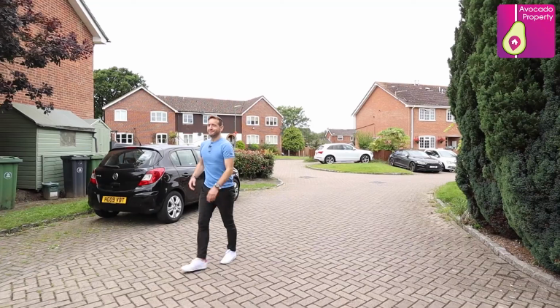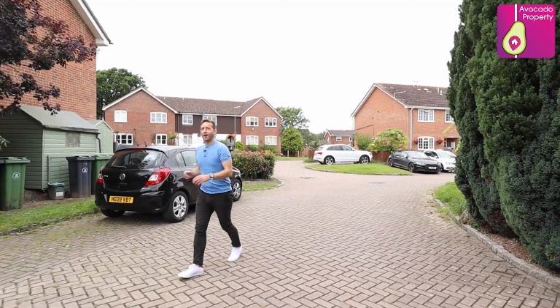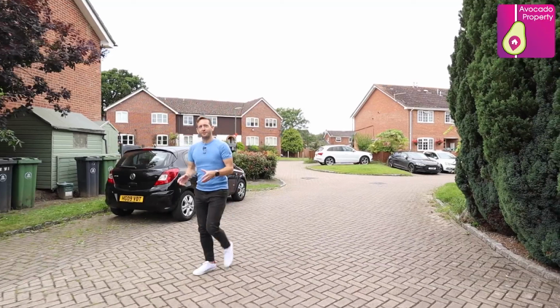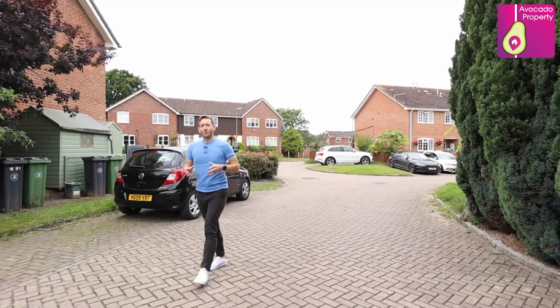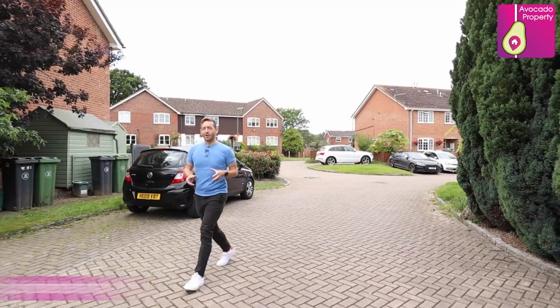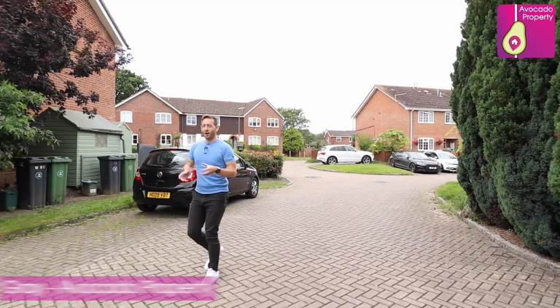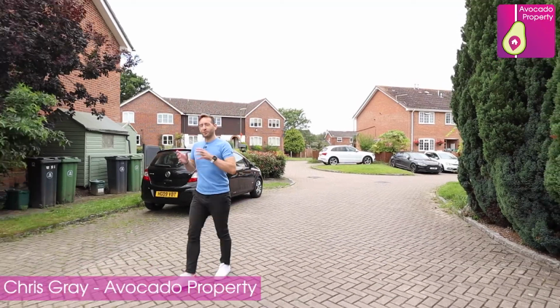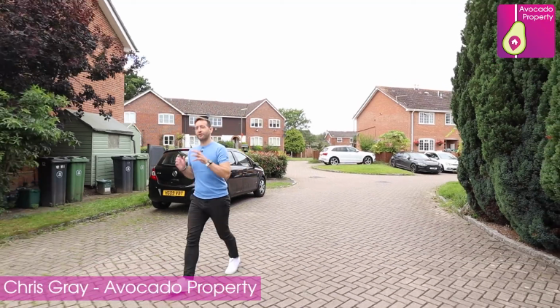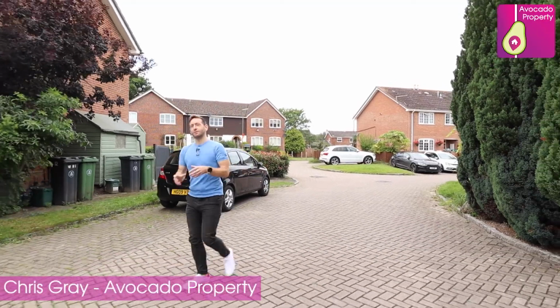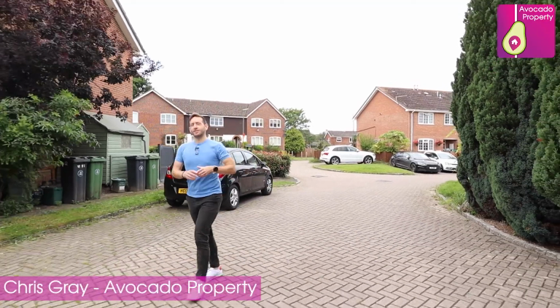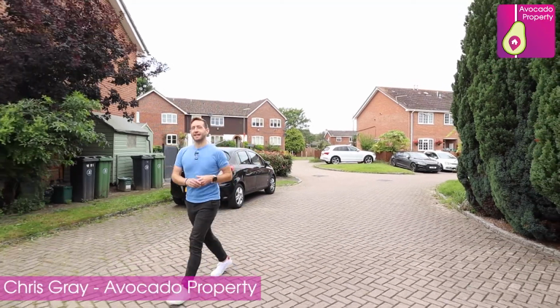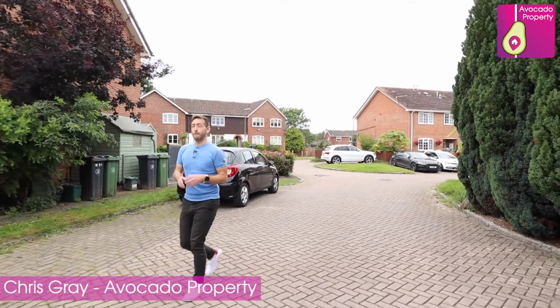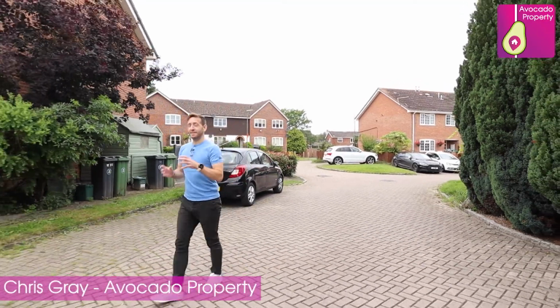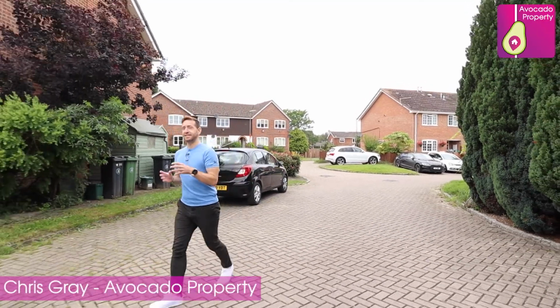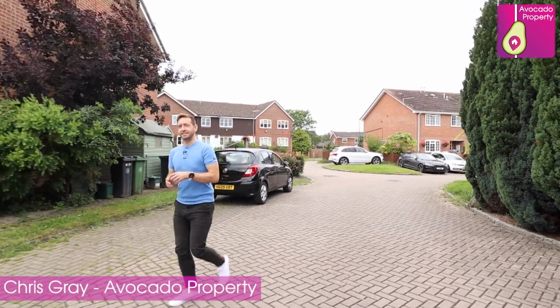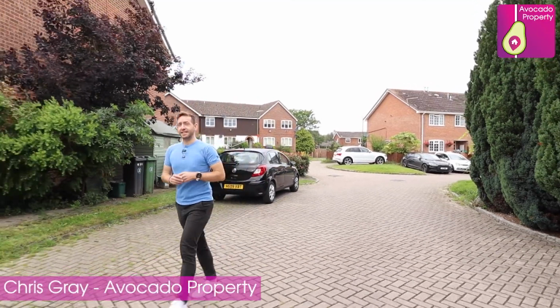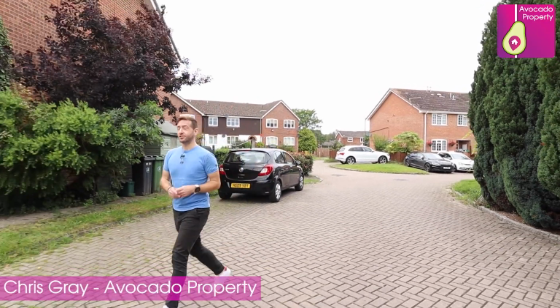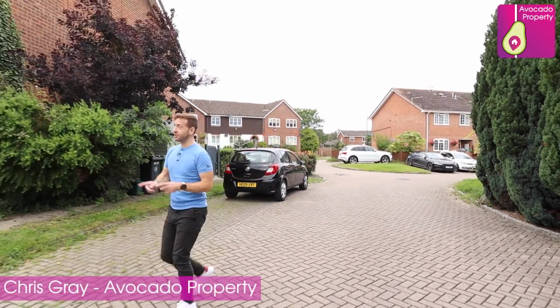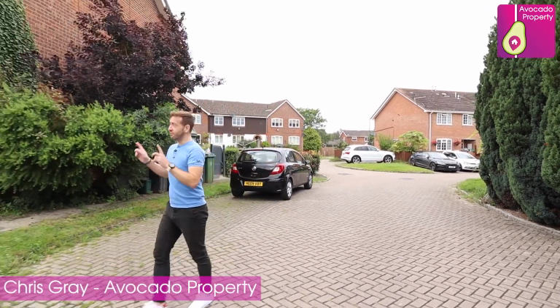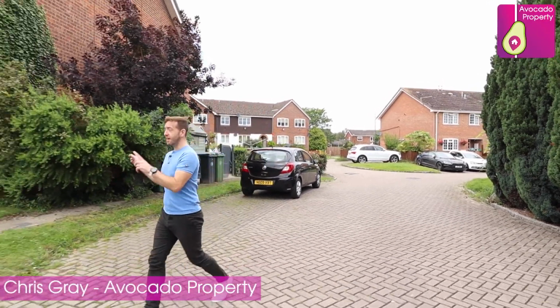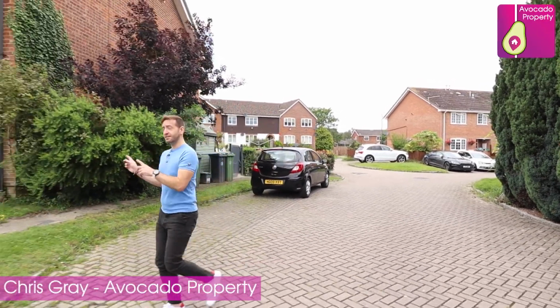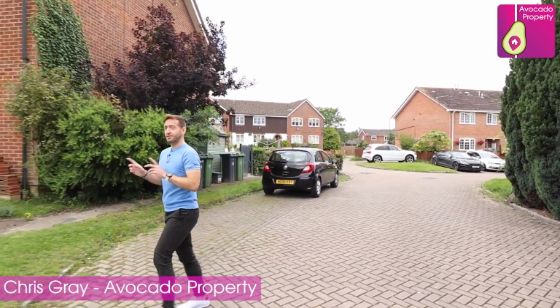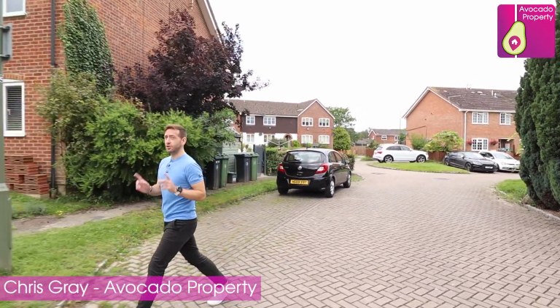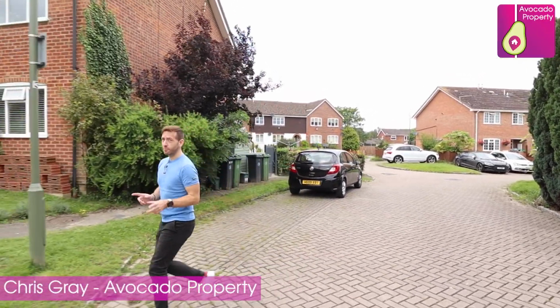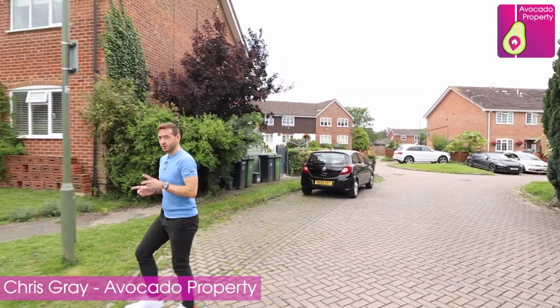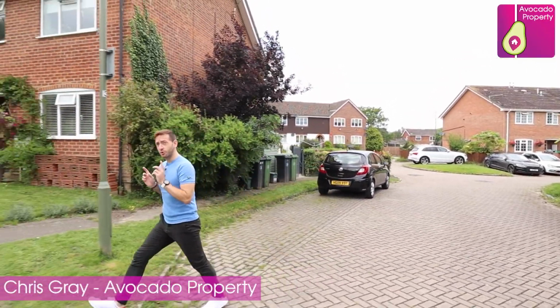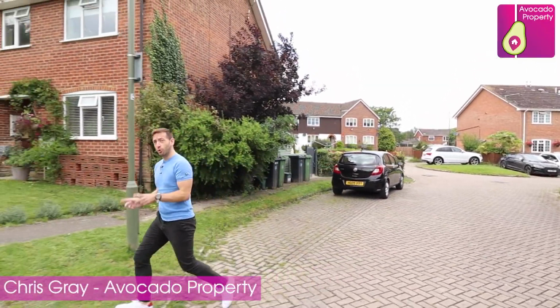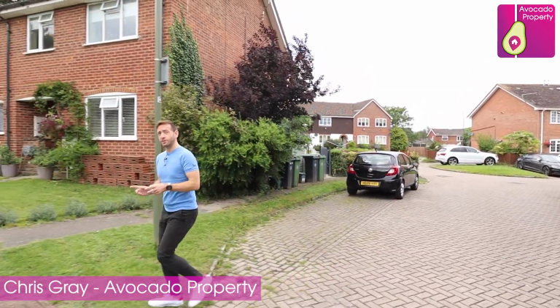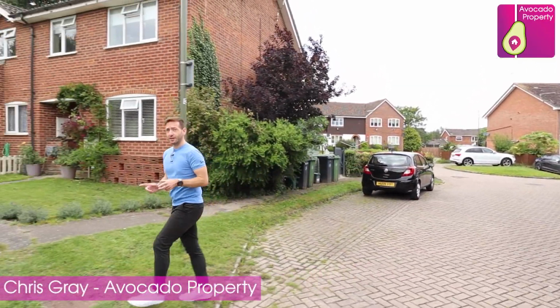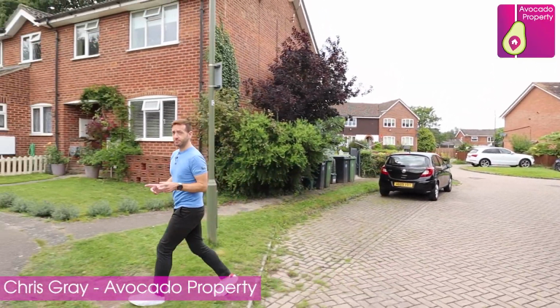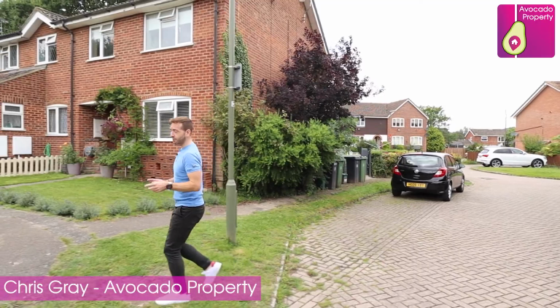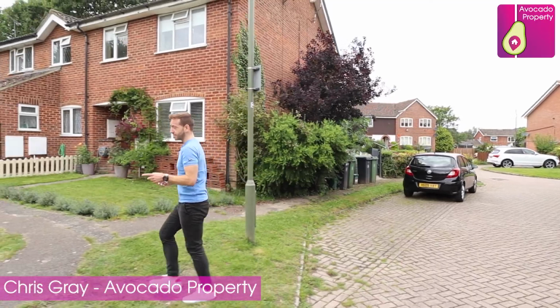Hi everyone, I'm on the Flowers Estate in Bisley today to show you this two-bedroom corner terrace property.